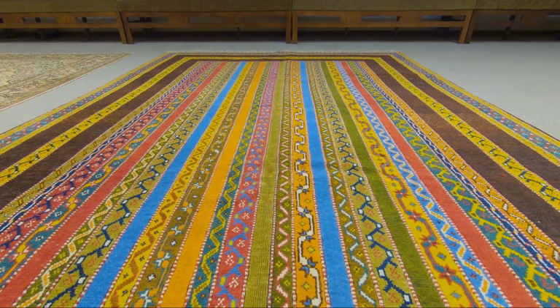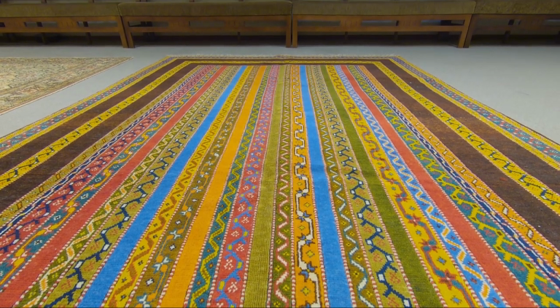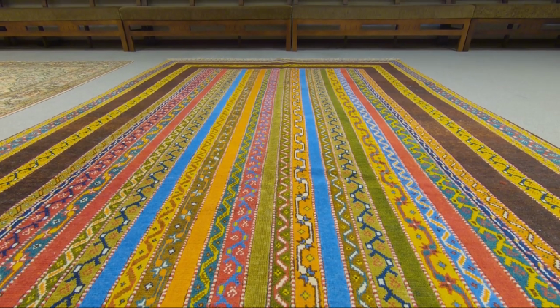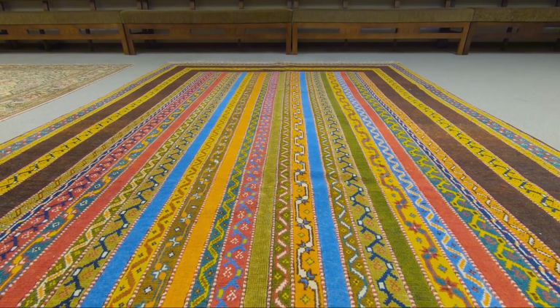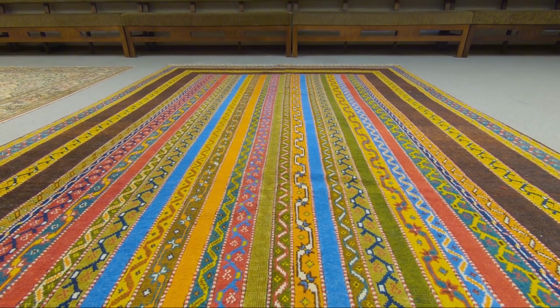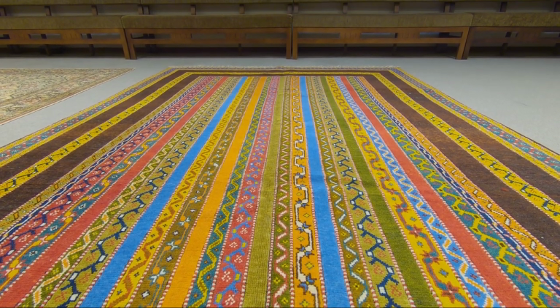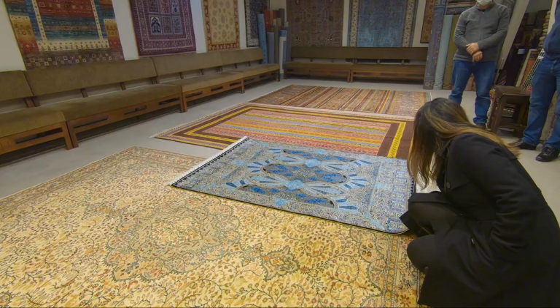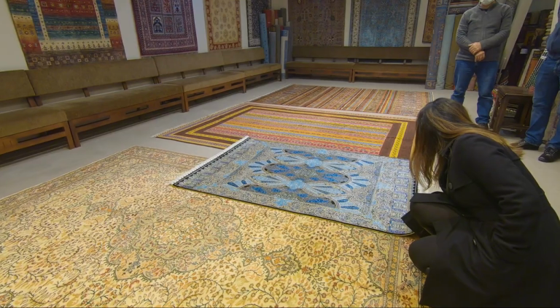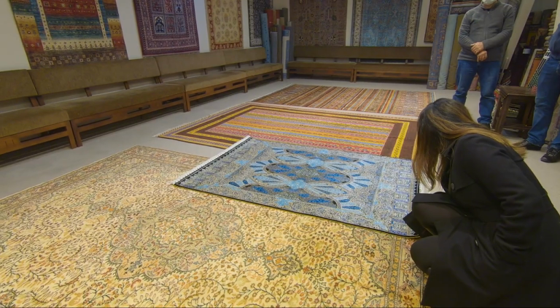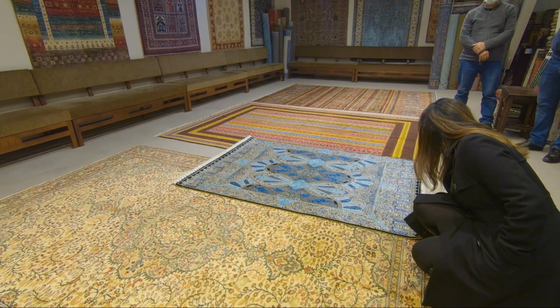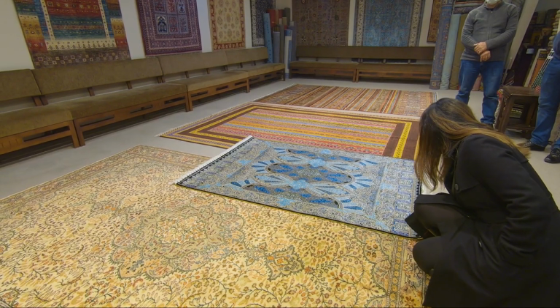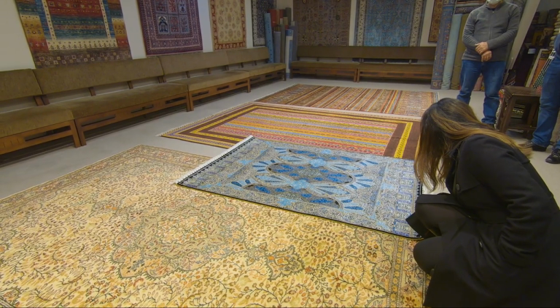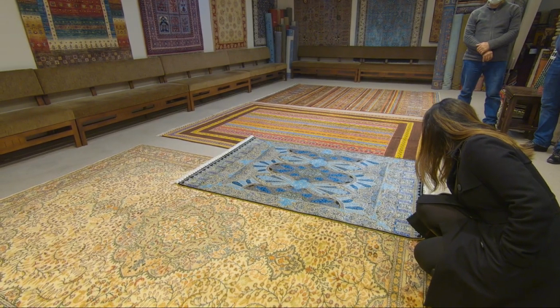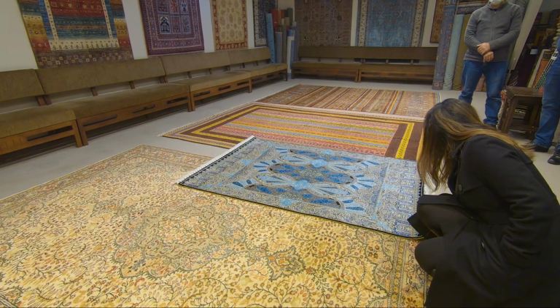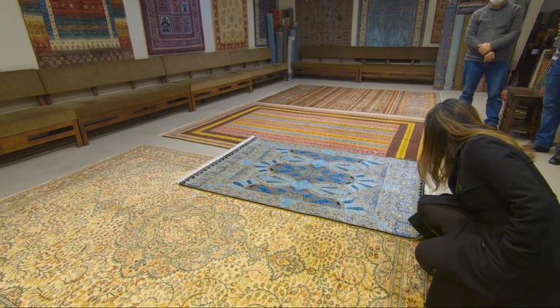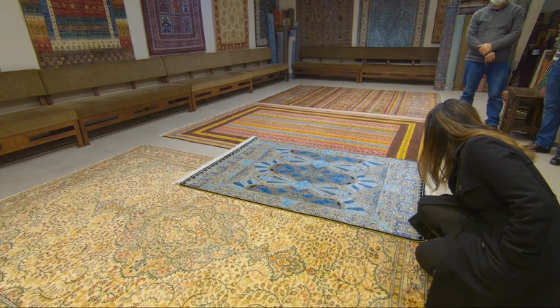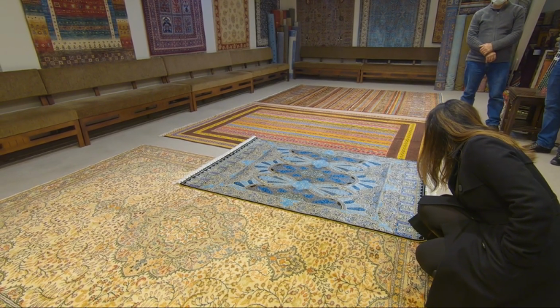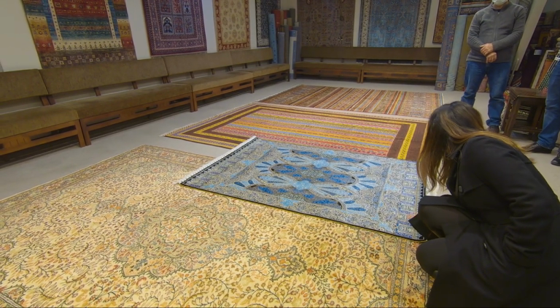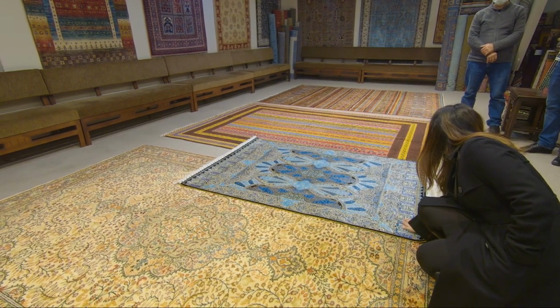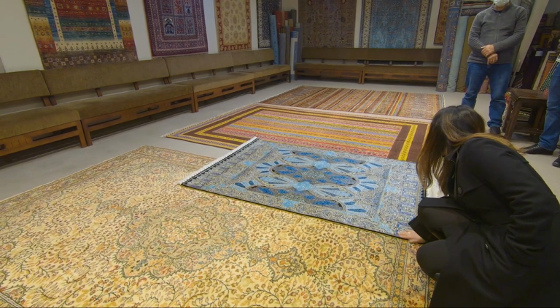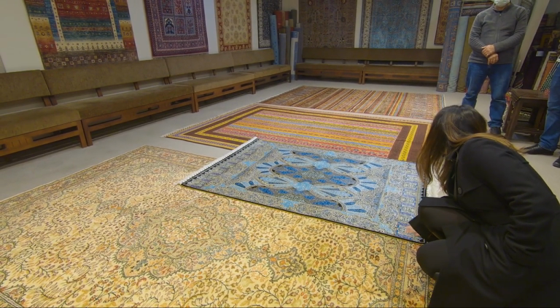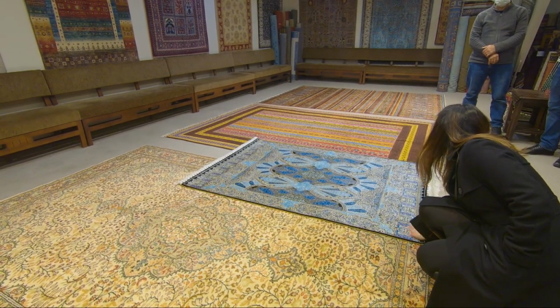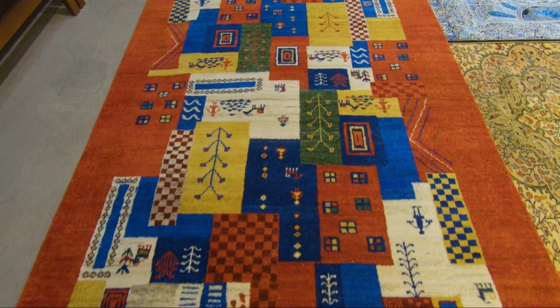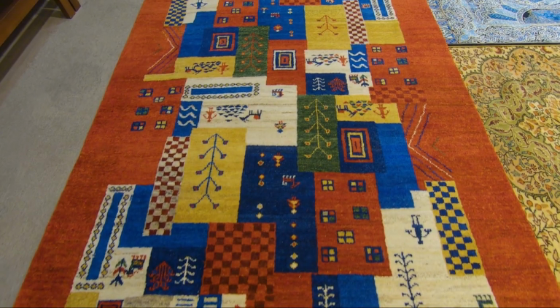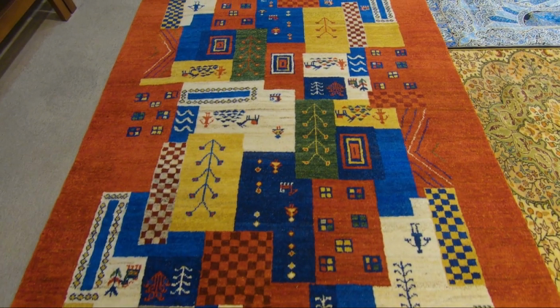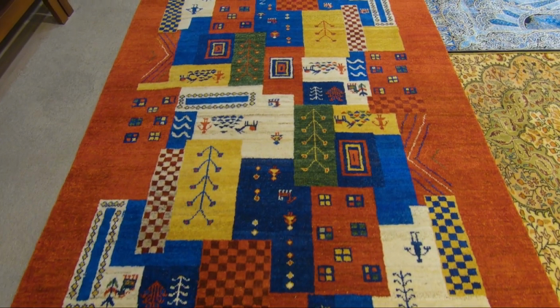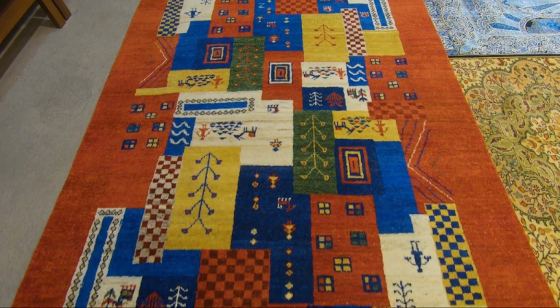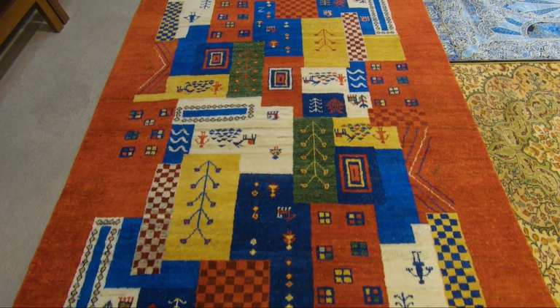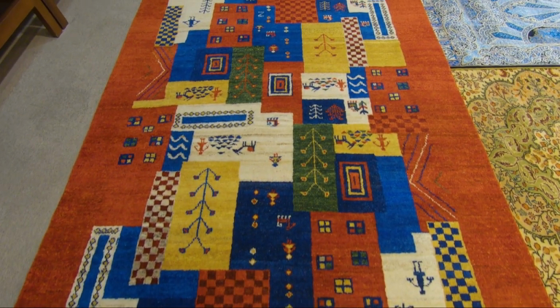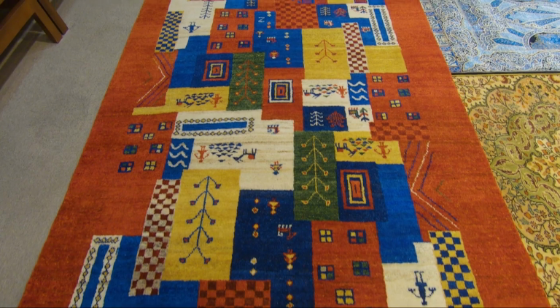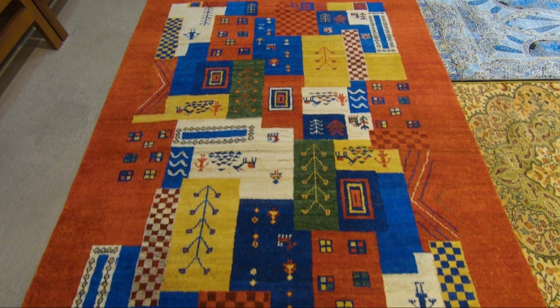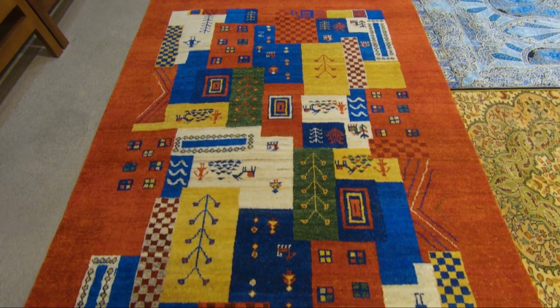If you want to acquire one of these unique rugs, this place is a great option.